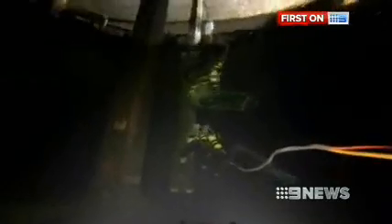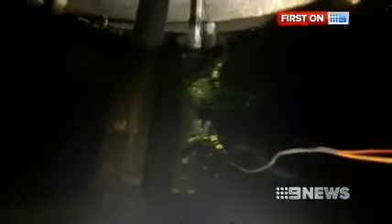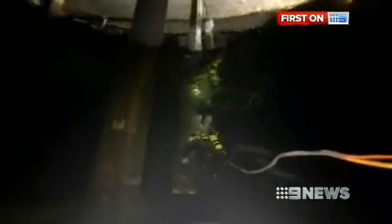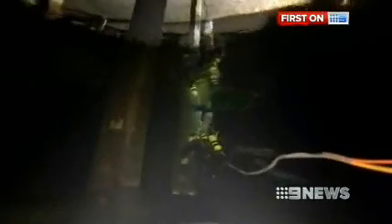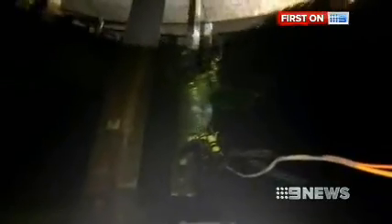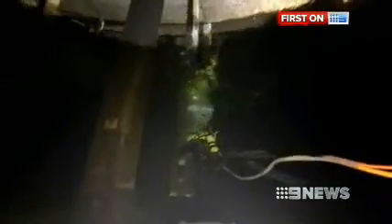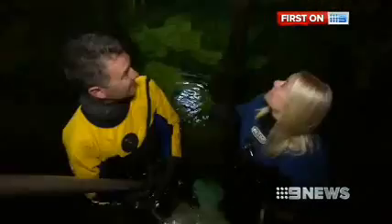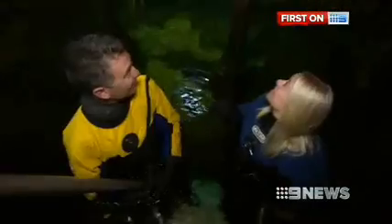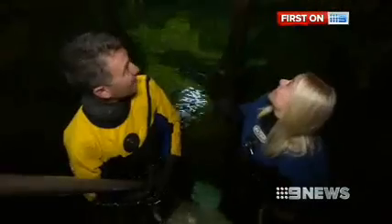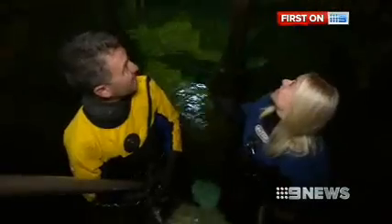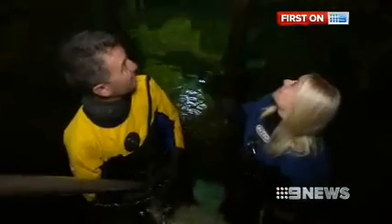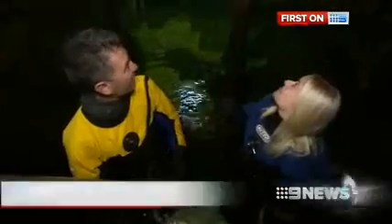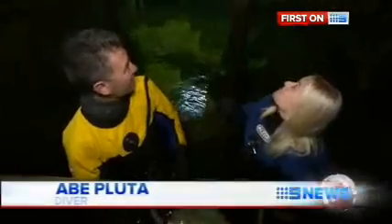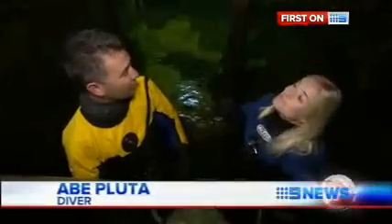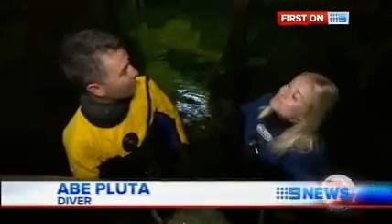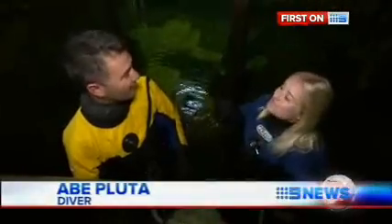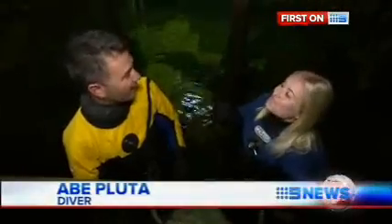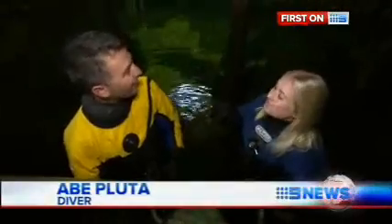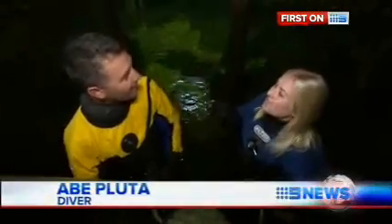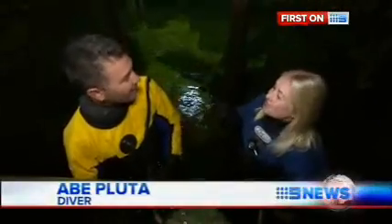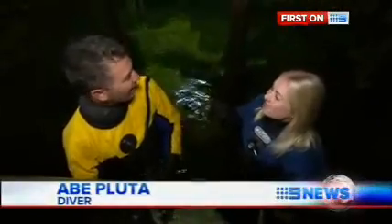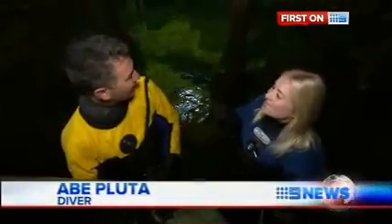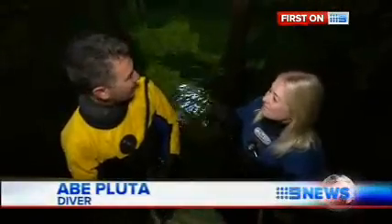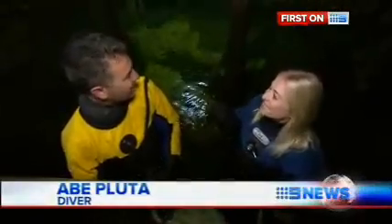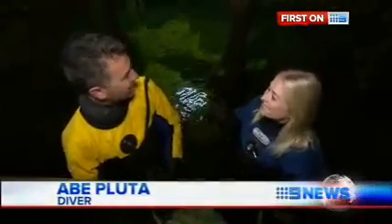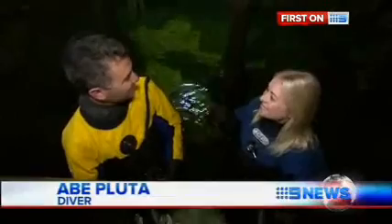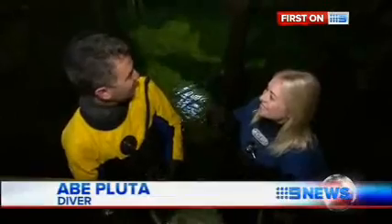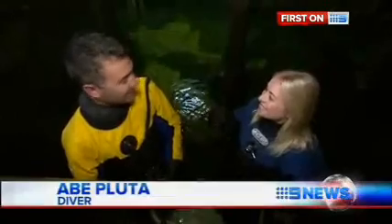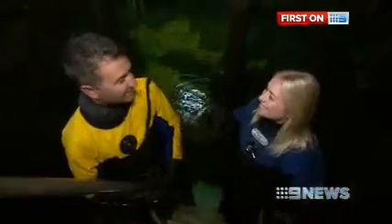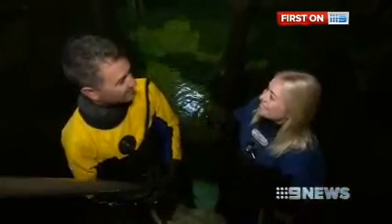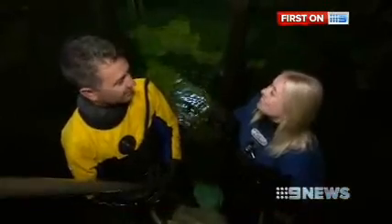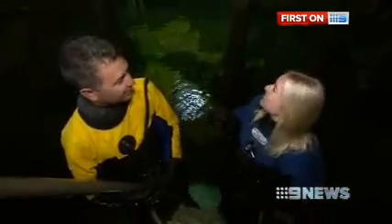I must say, this place reminds me of an old Roman bath, and it's absolutely magnificent — it's beautiful.